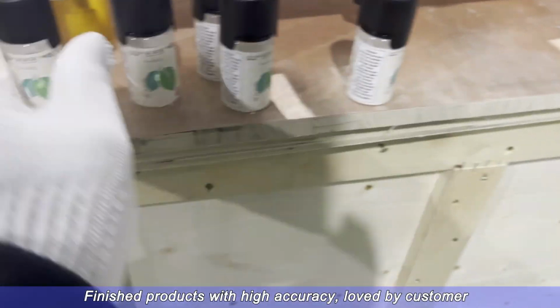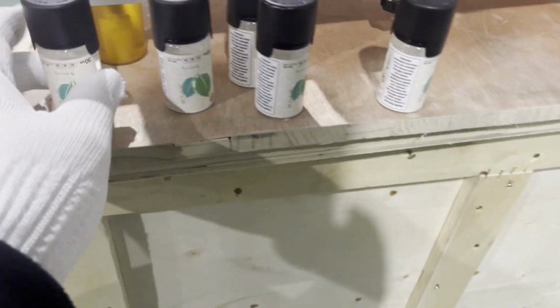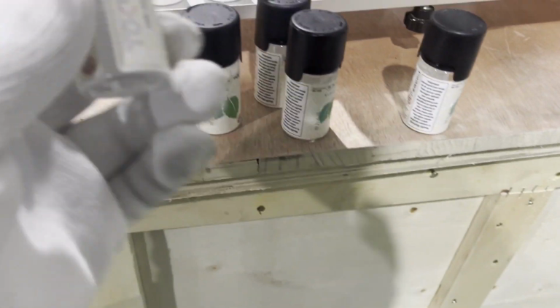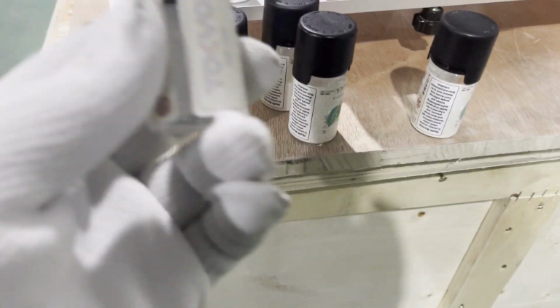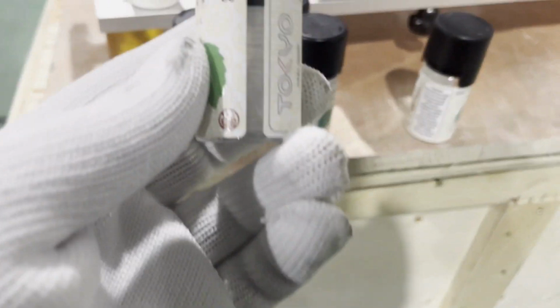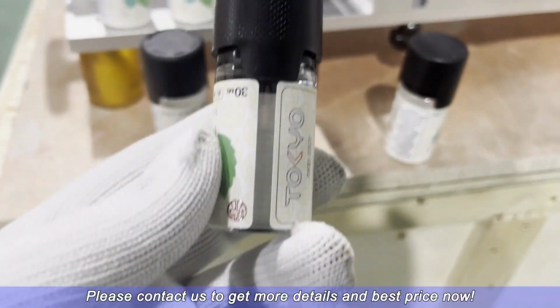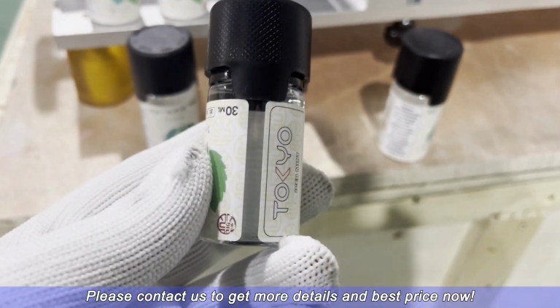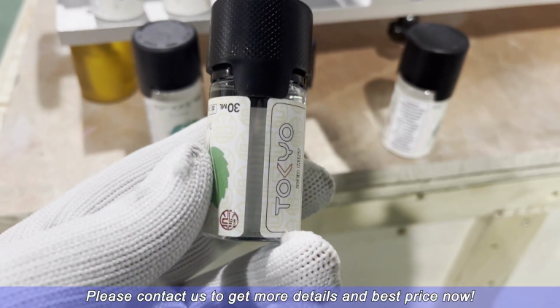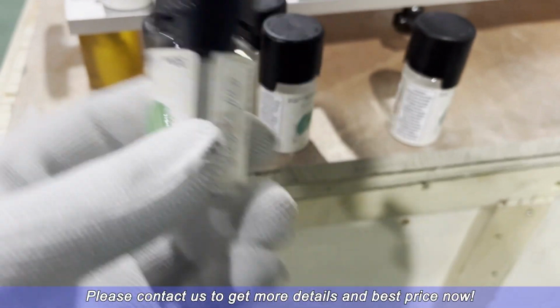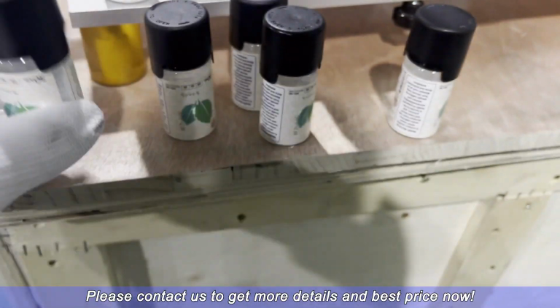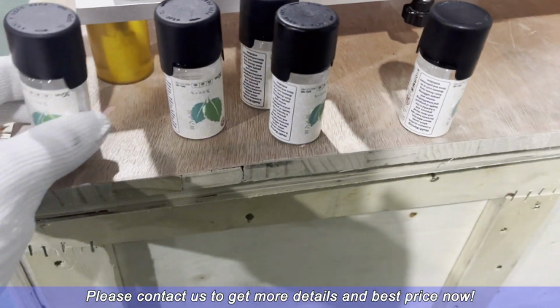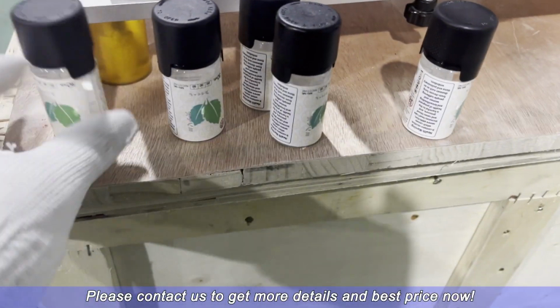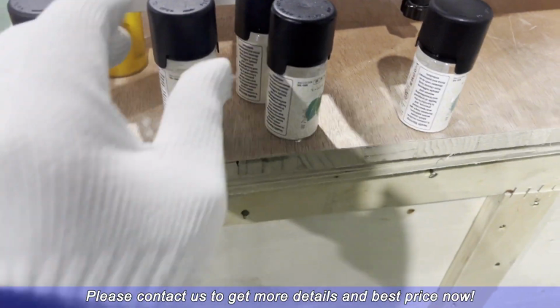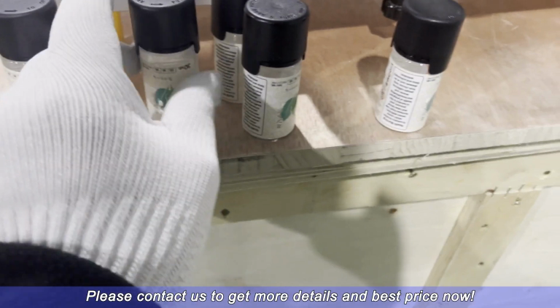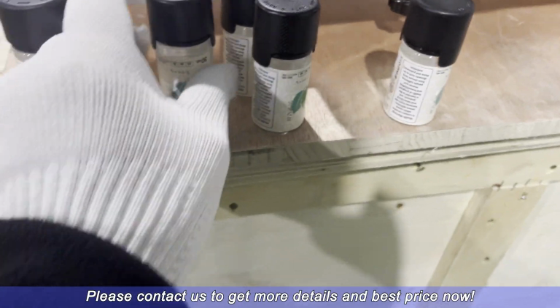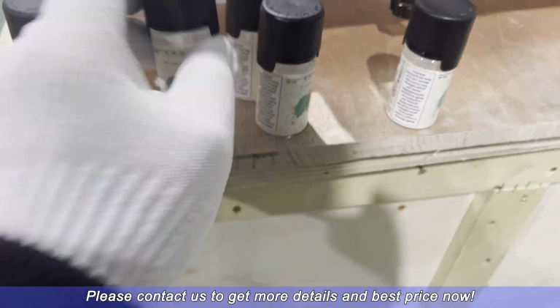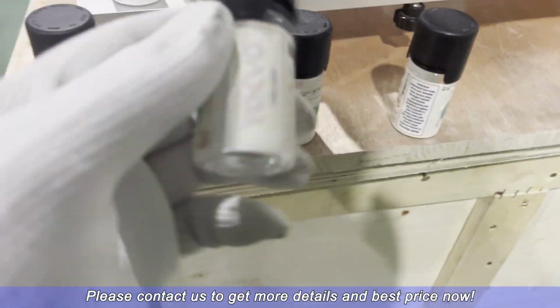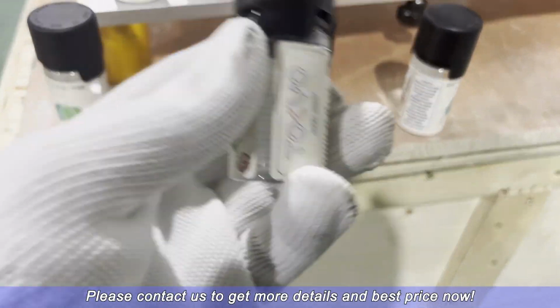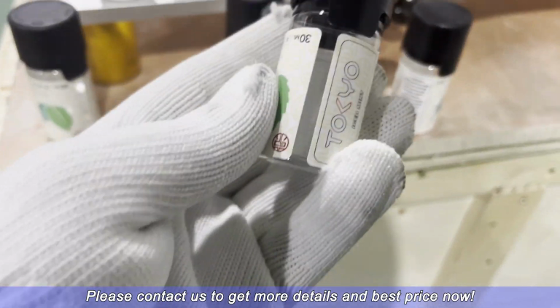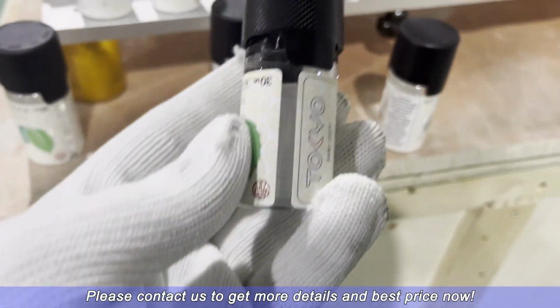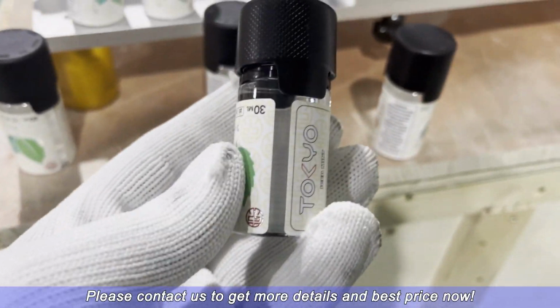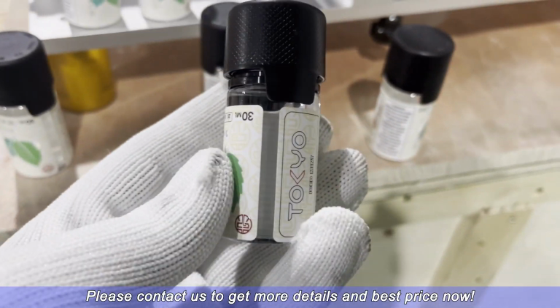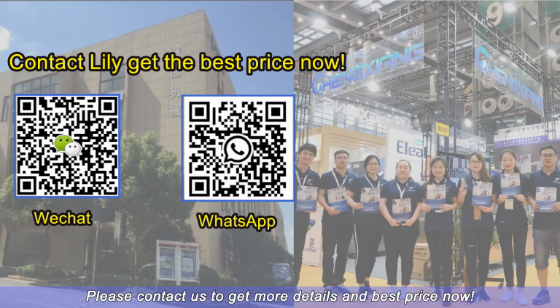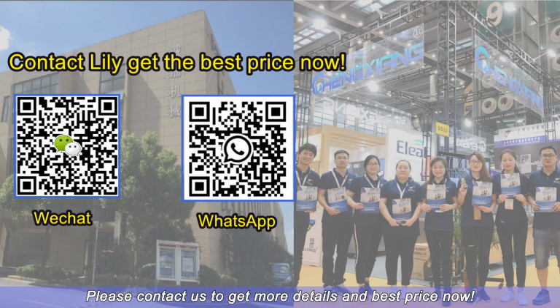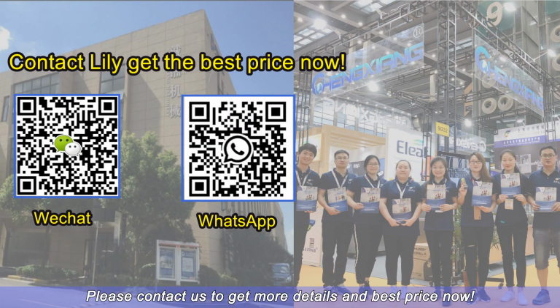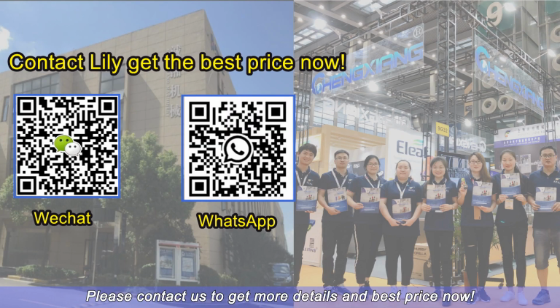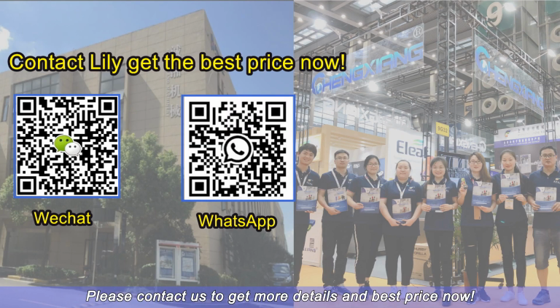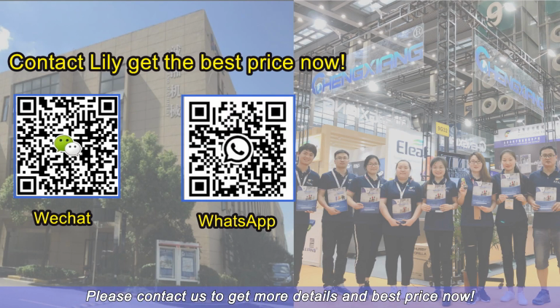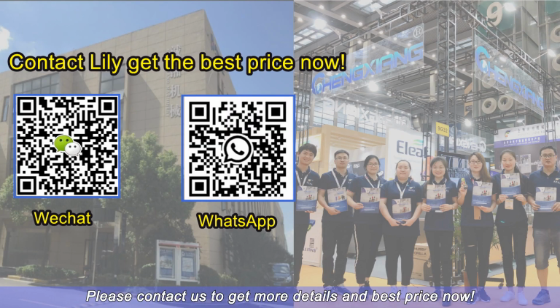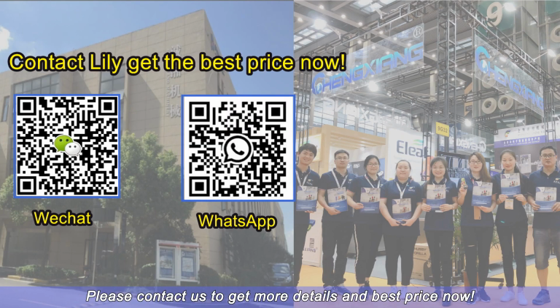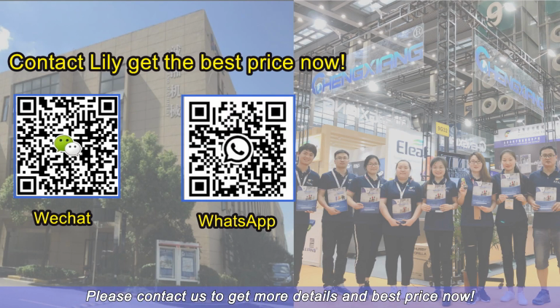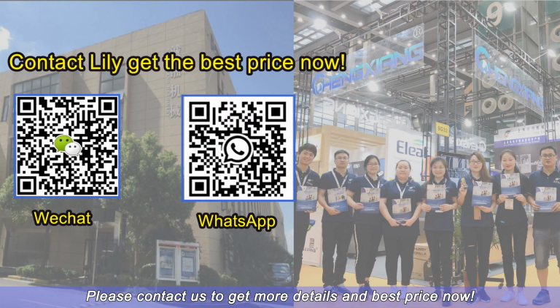Please contact us to get more details and best price now.